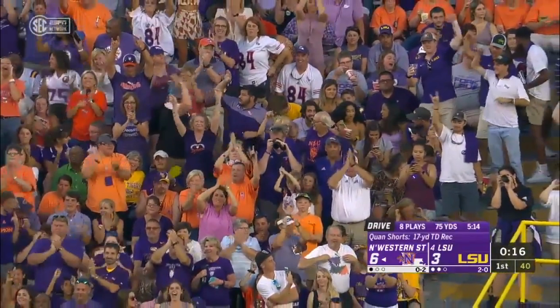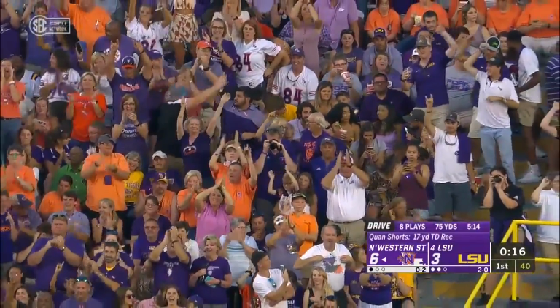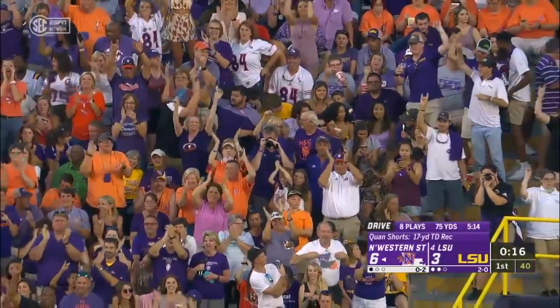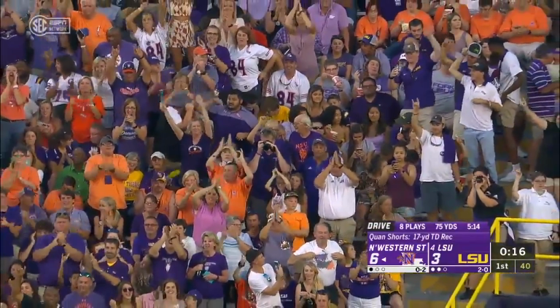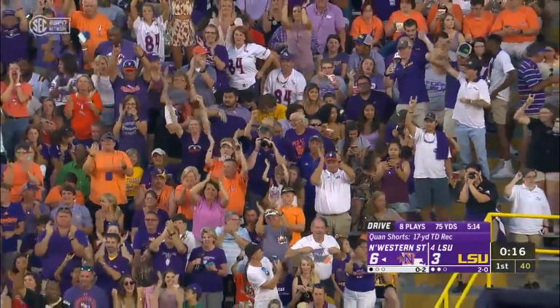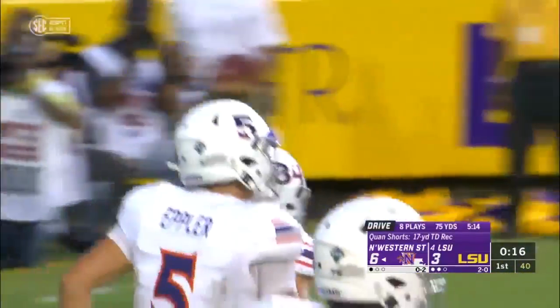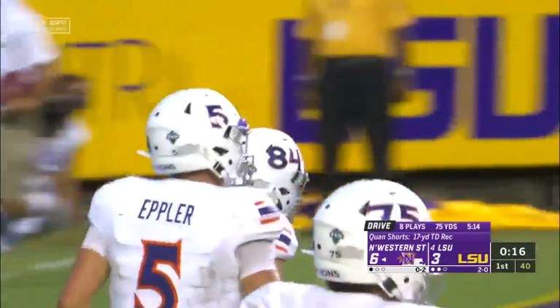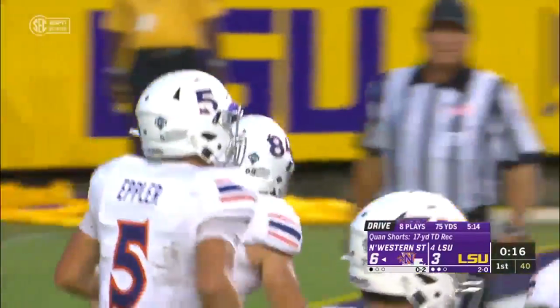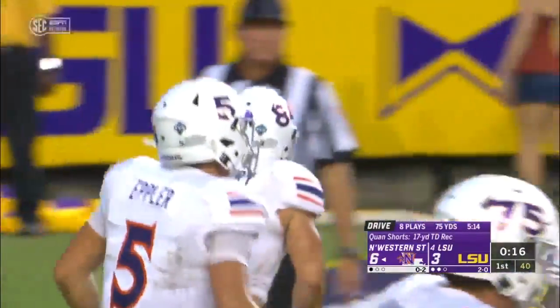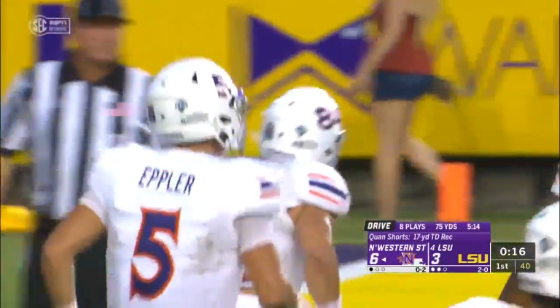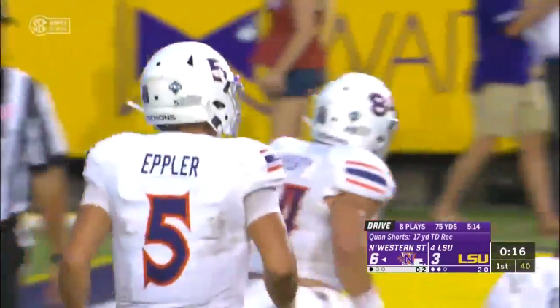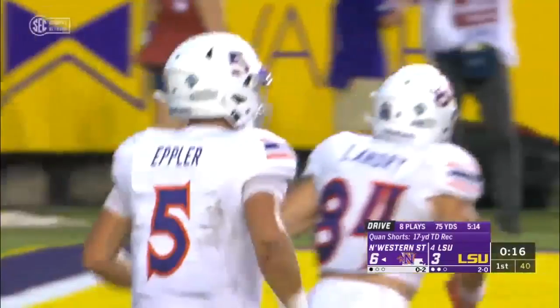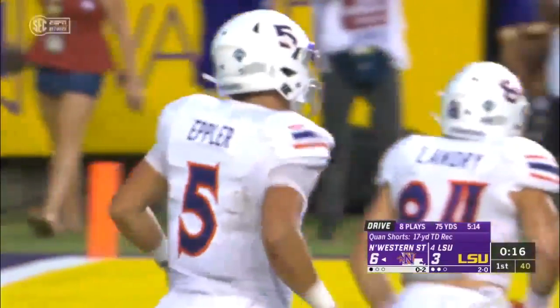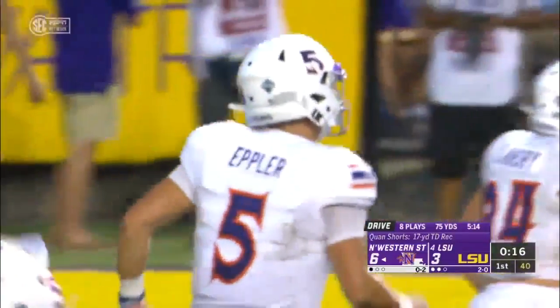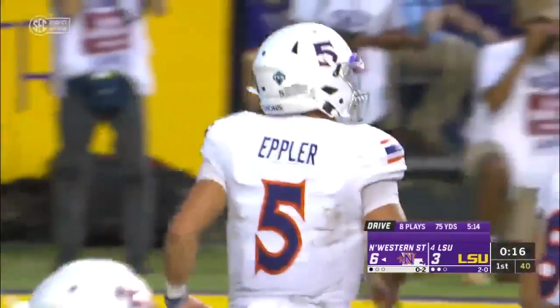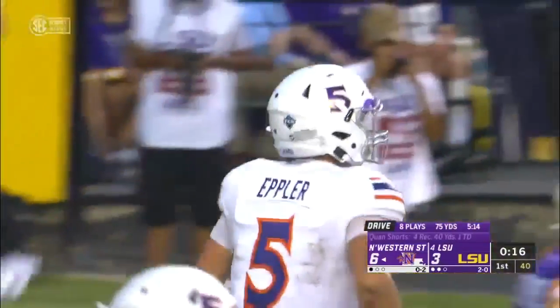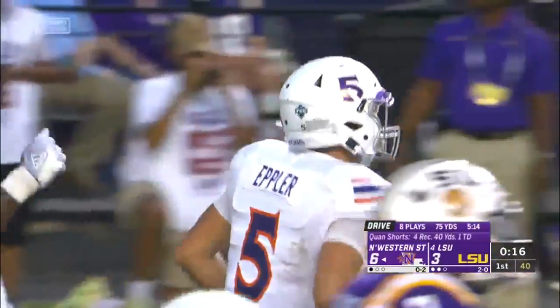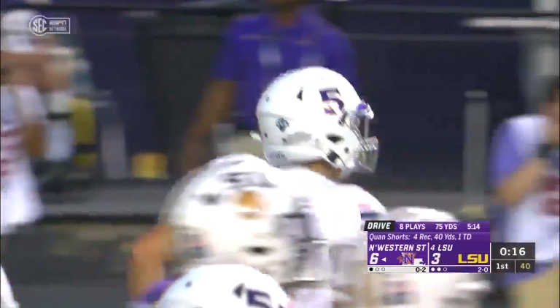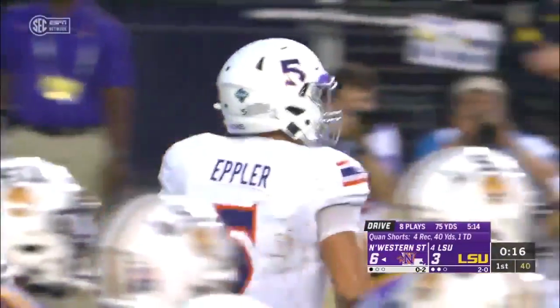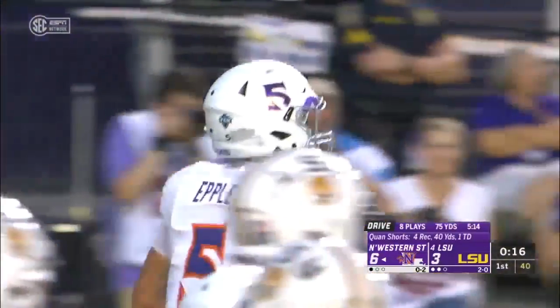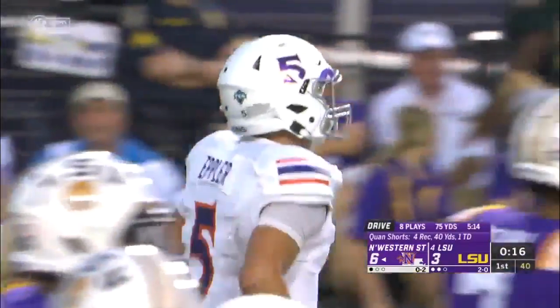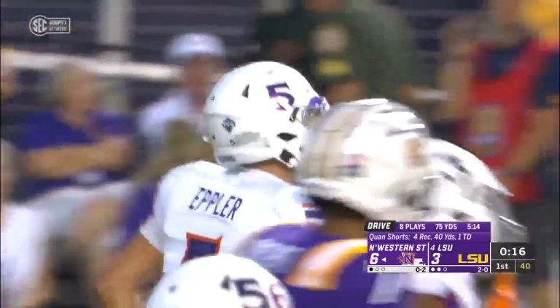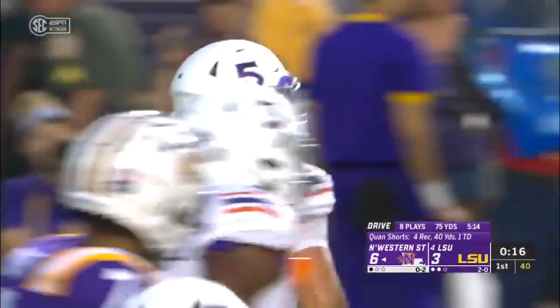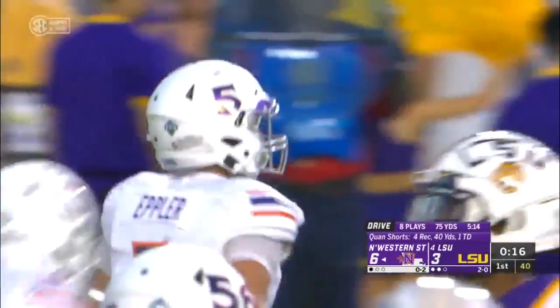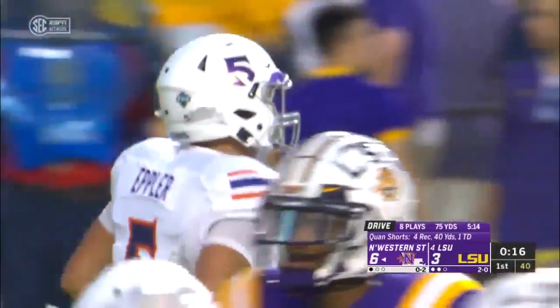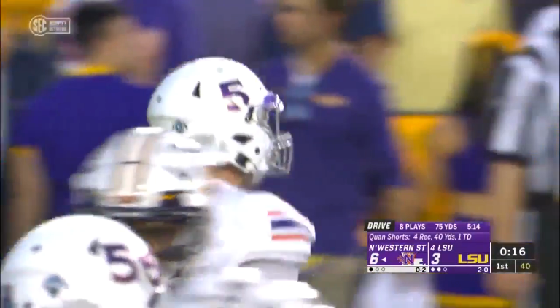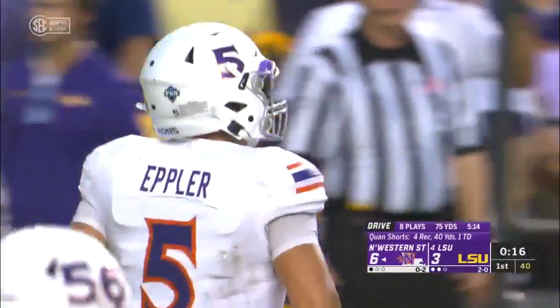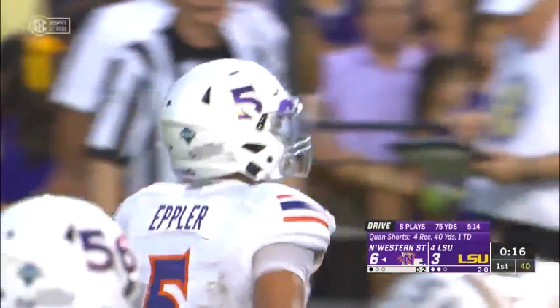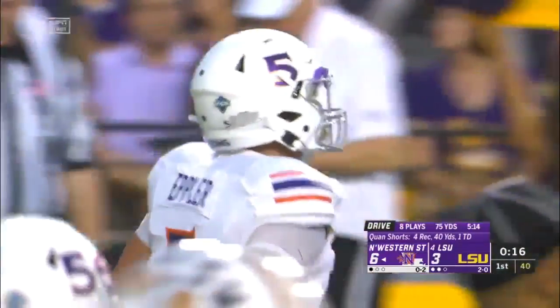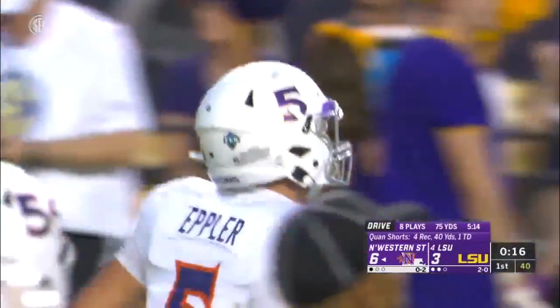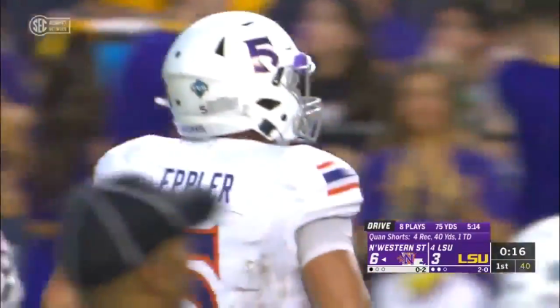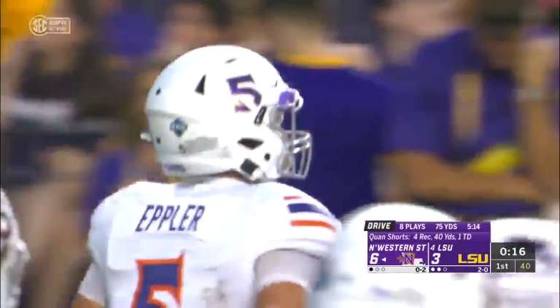First ever touchdown — excuse me, comes in the 12th meeting. And it's a 17-yard strike.